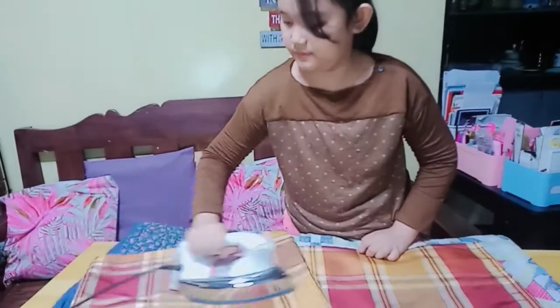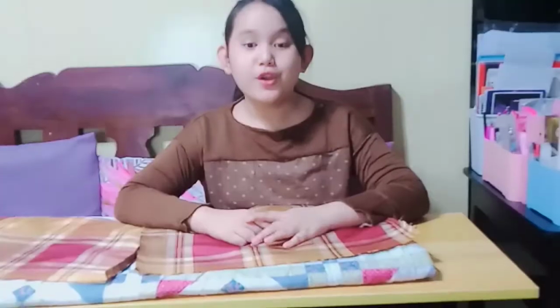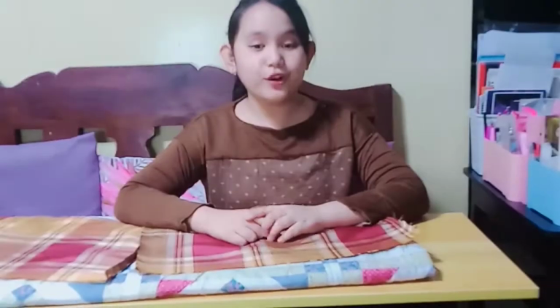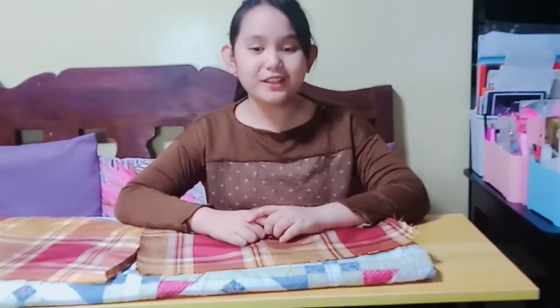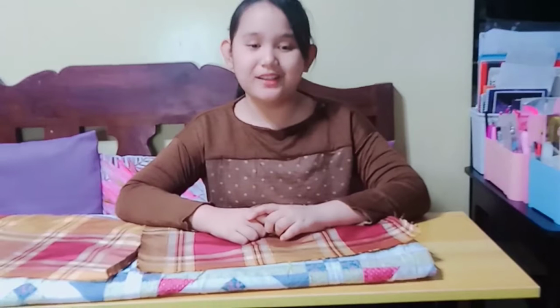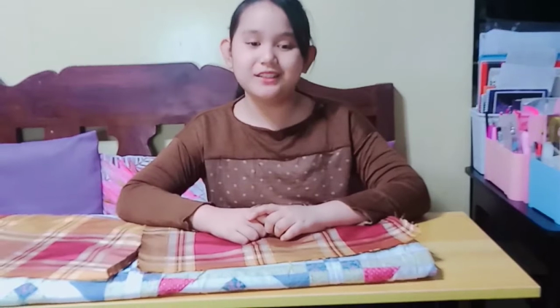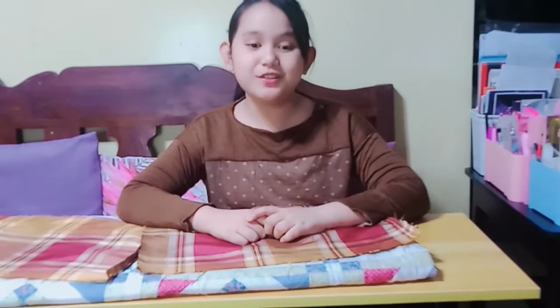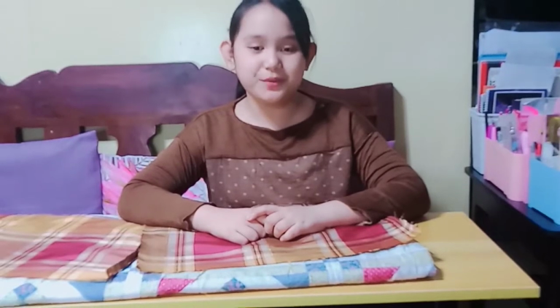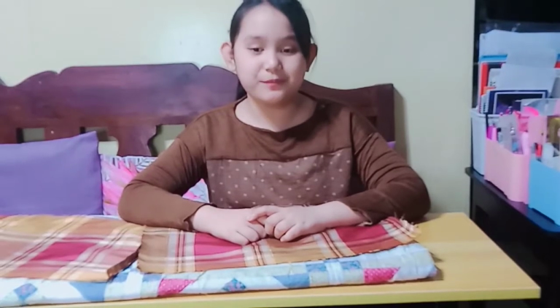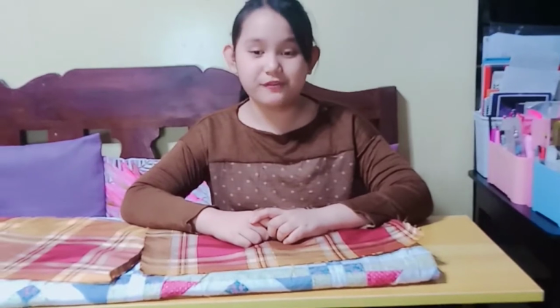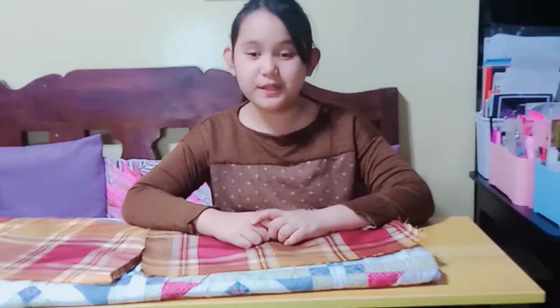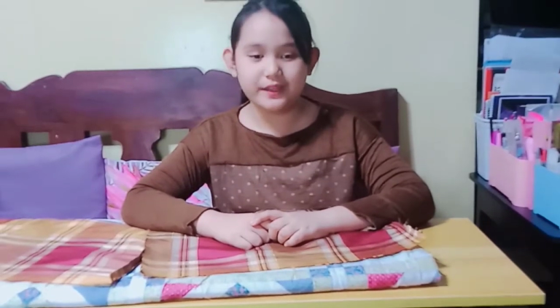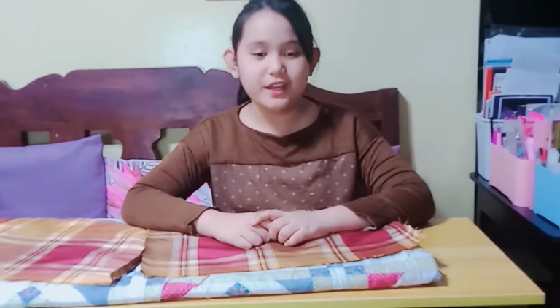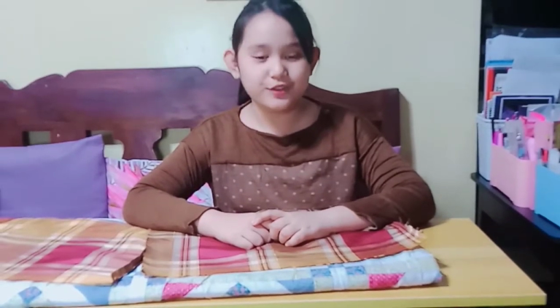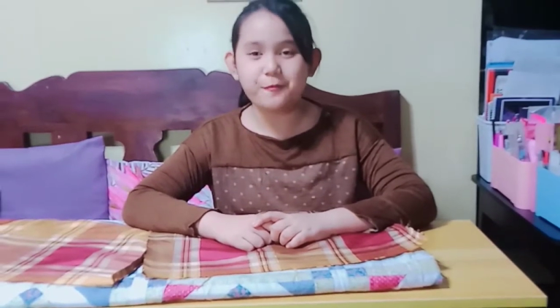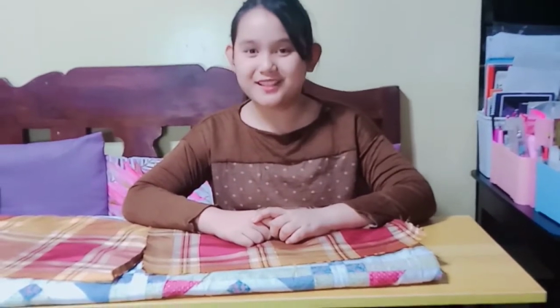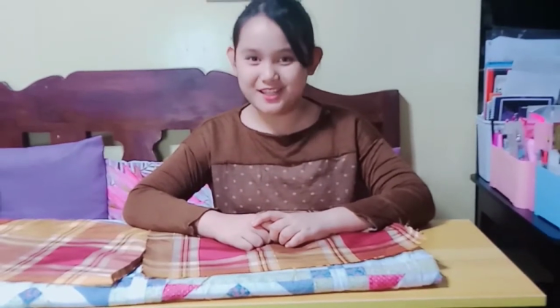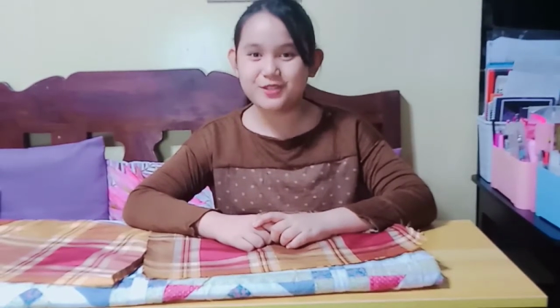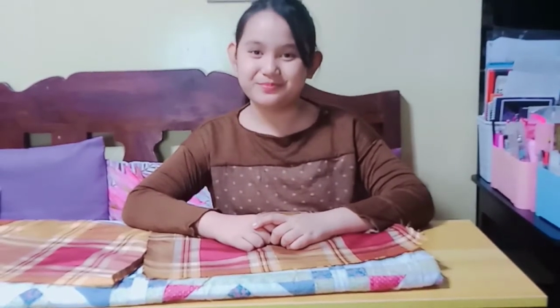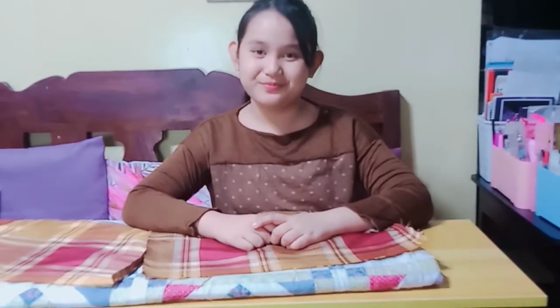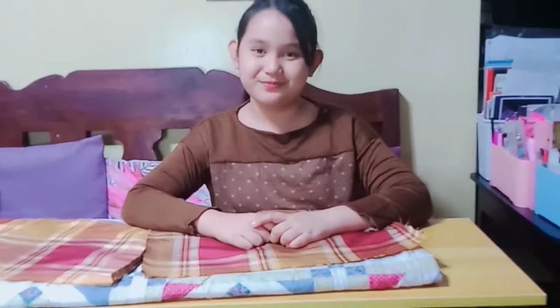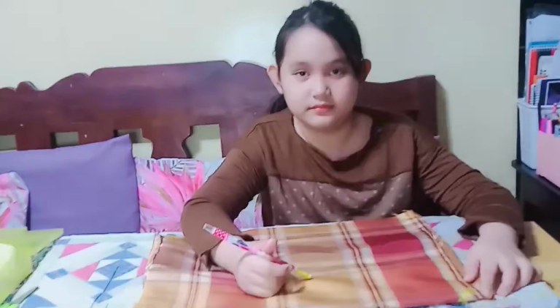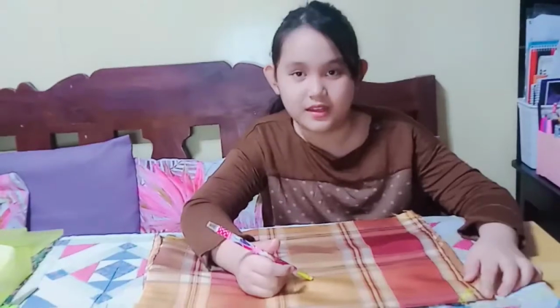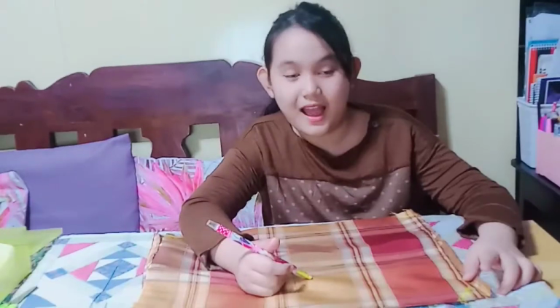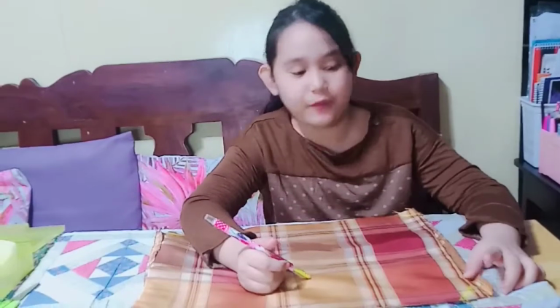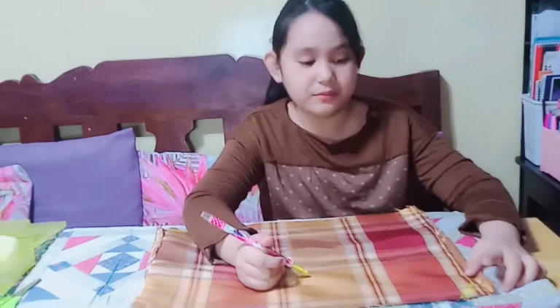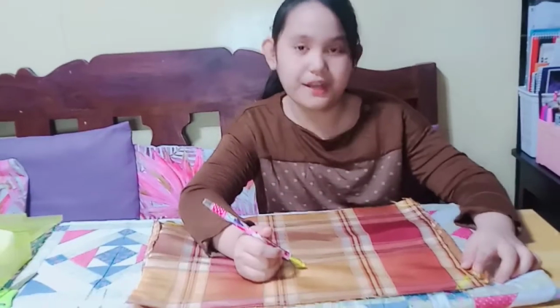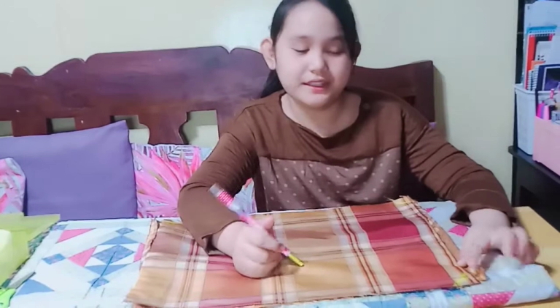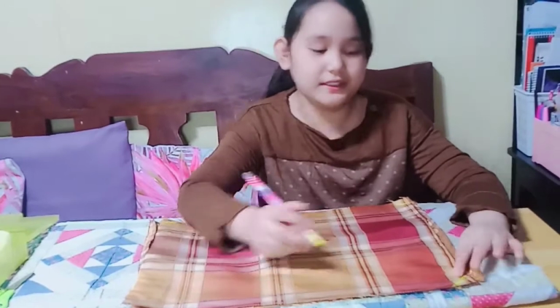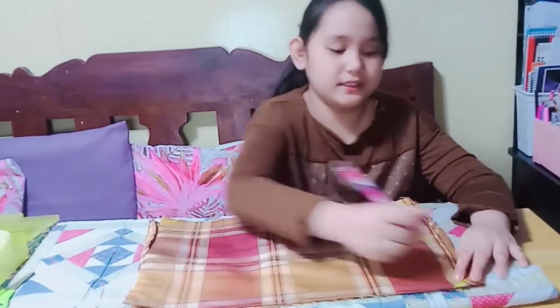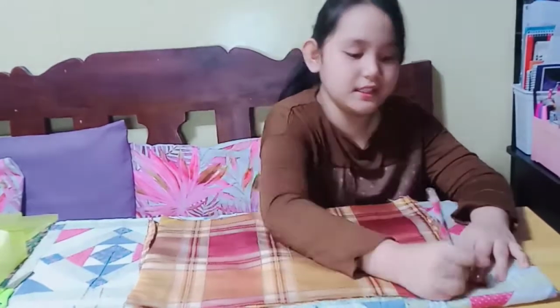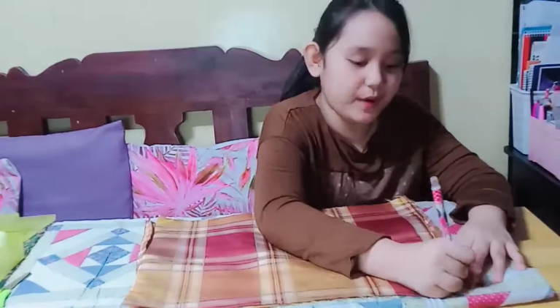So that it is easy to sew the fabric with the use of backstitch, I will mark this part.